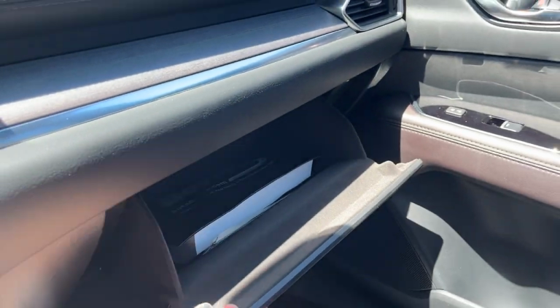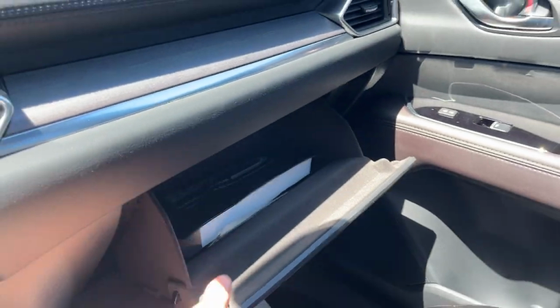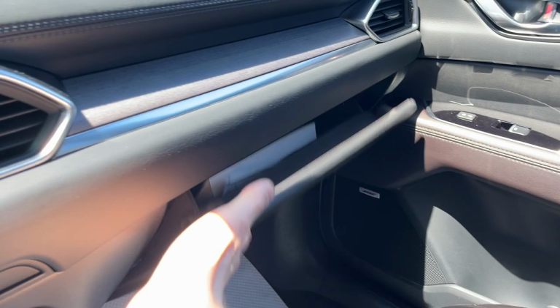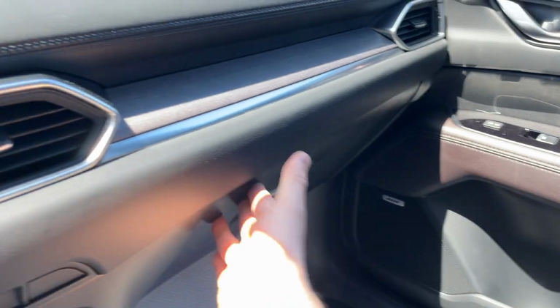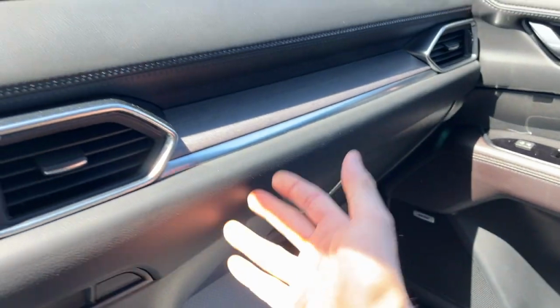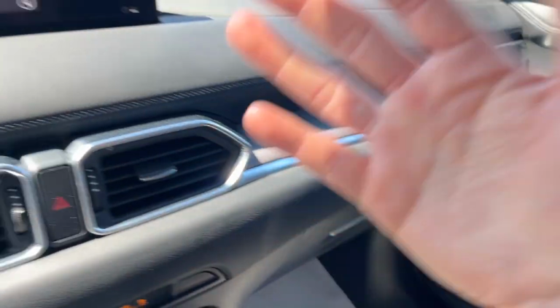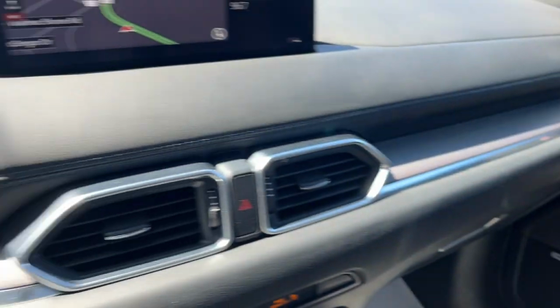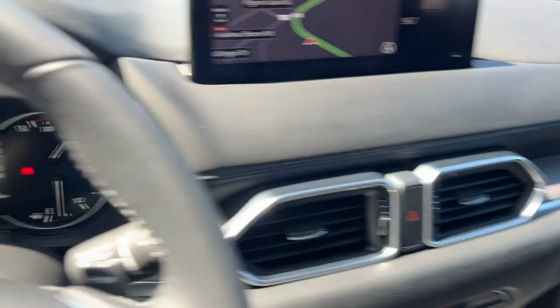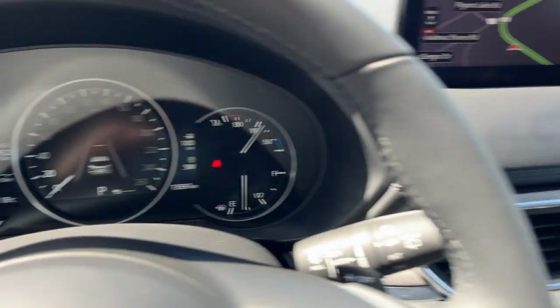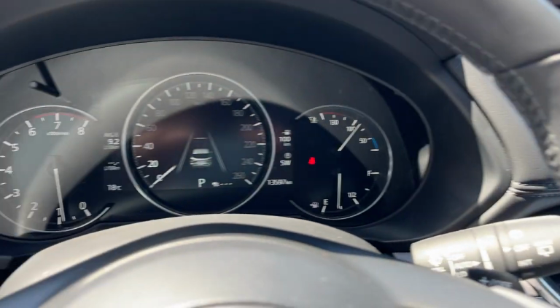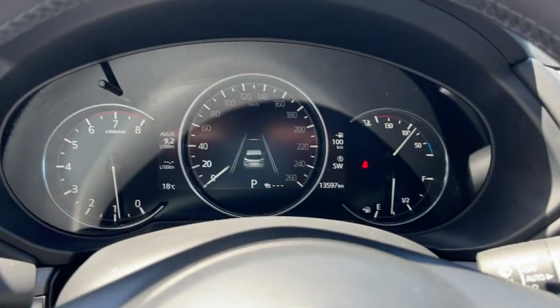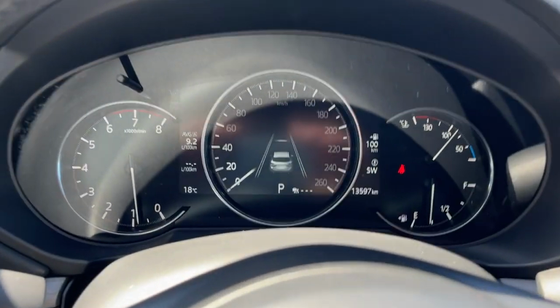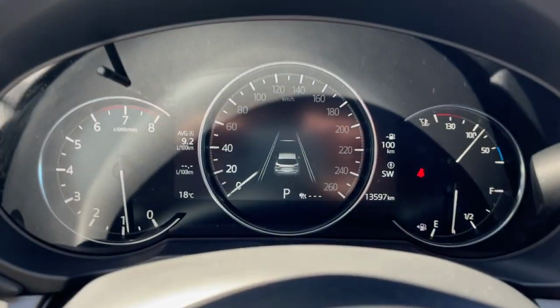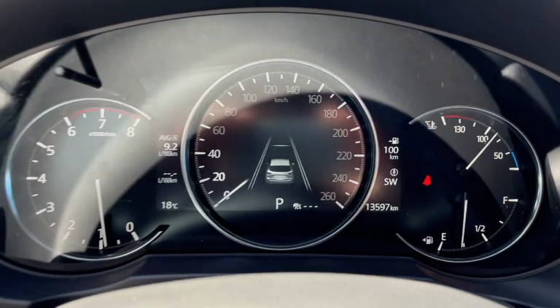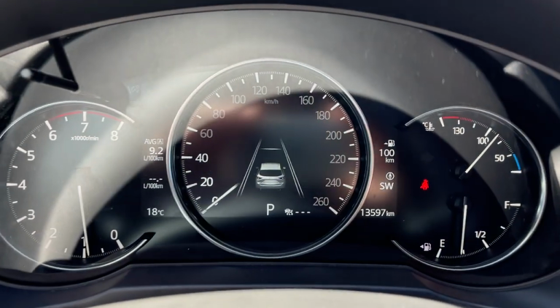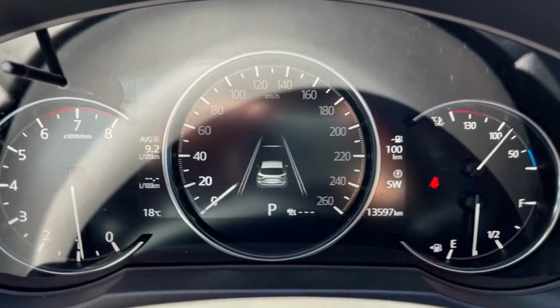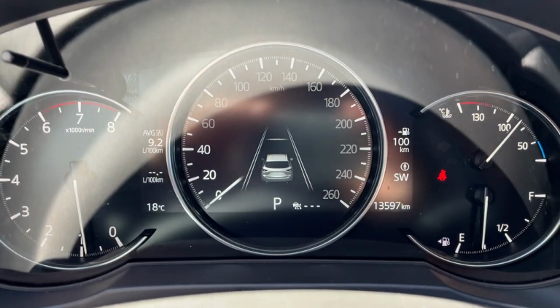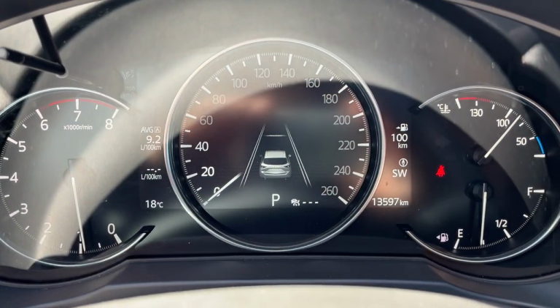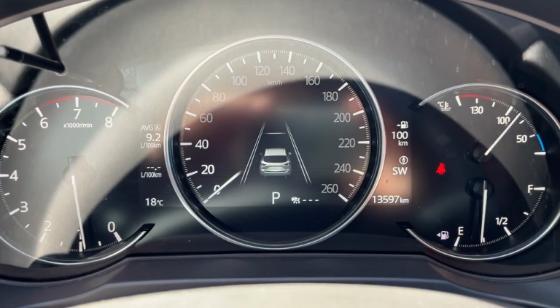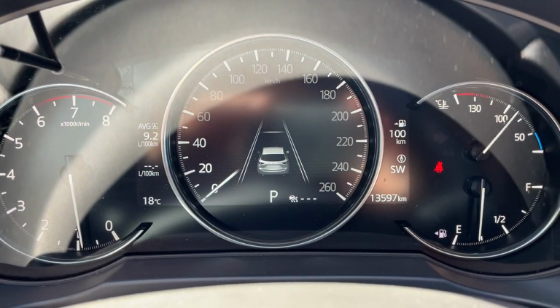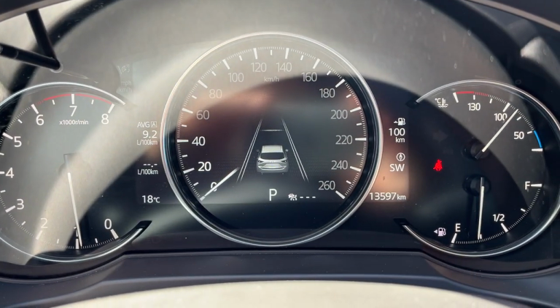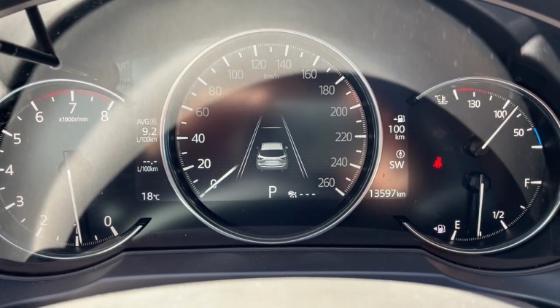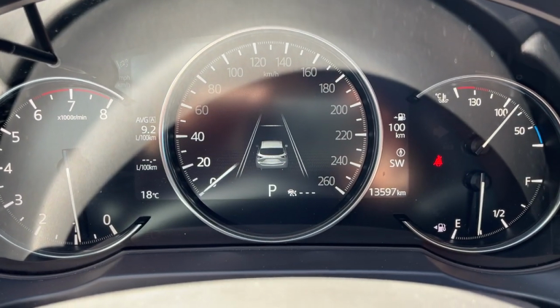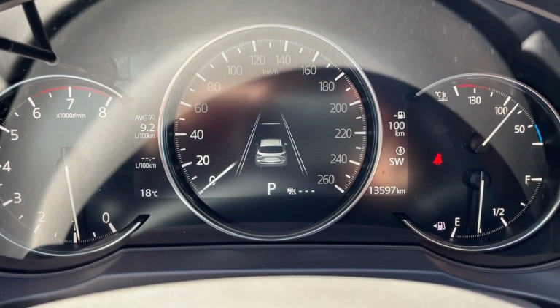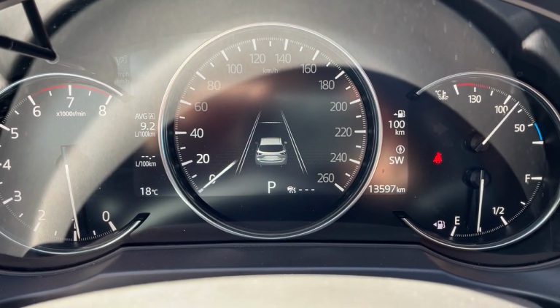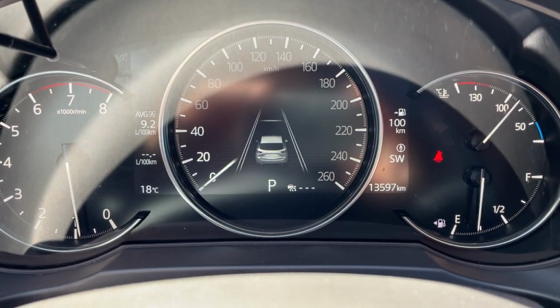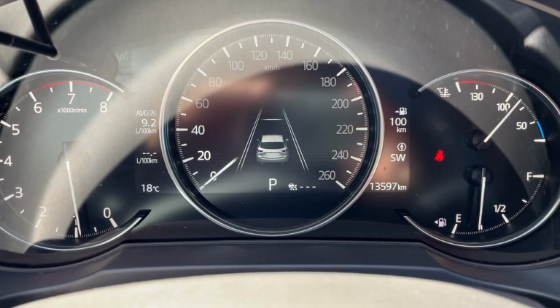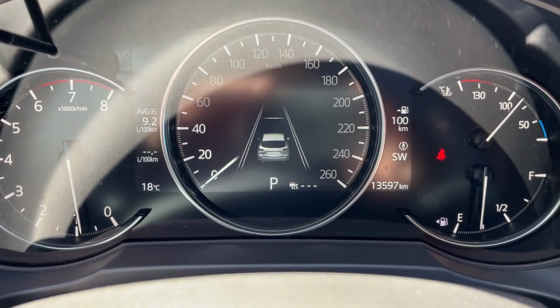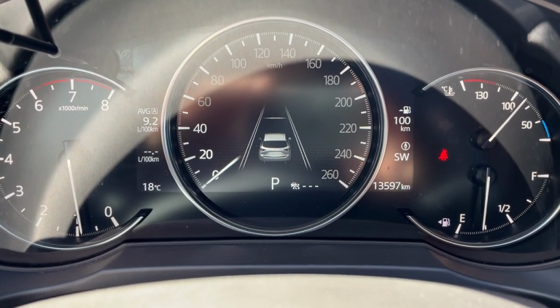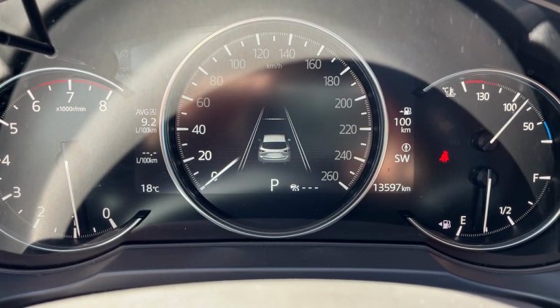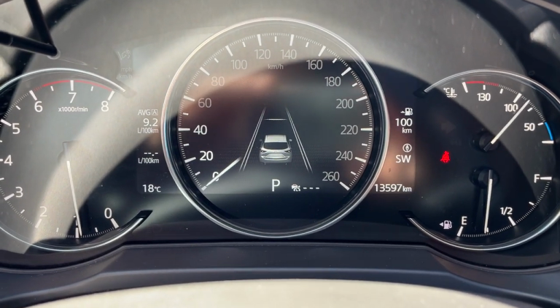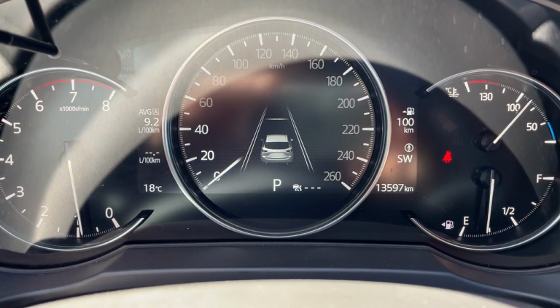Really nice, lightly used Mazda all the way around. Only has 13,597 kilometers on it.